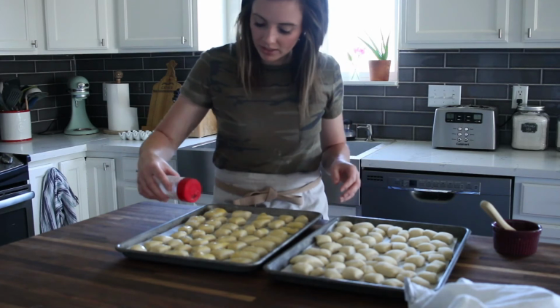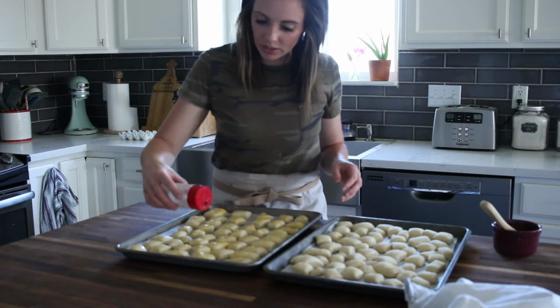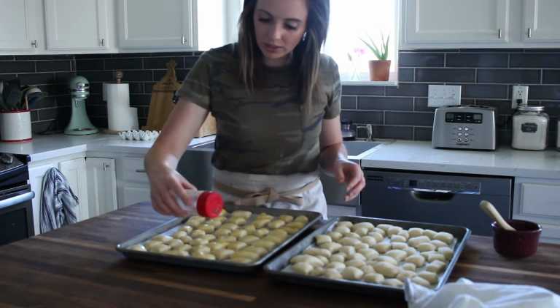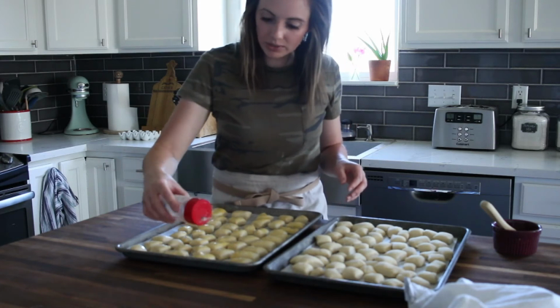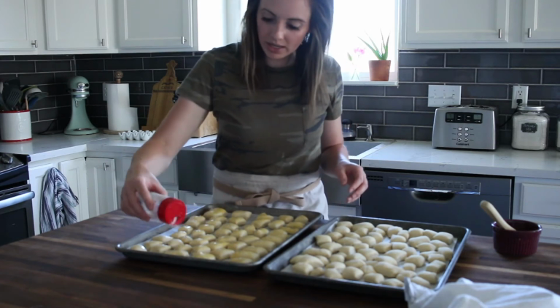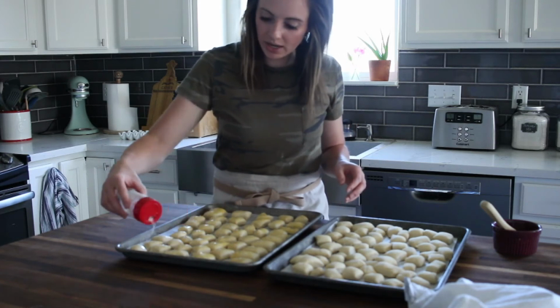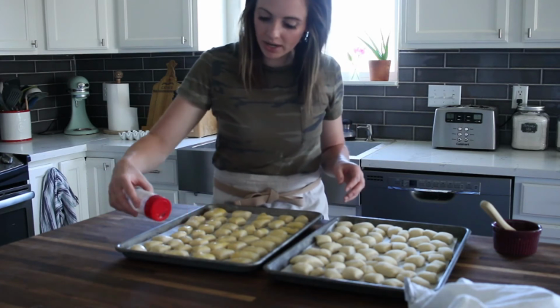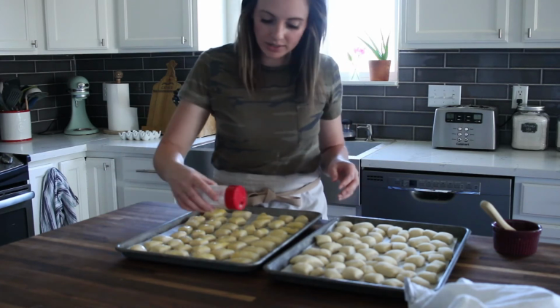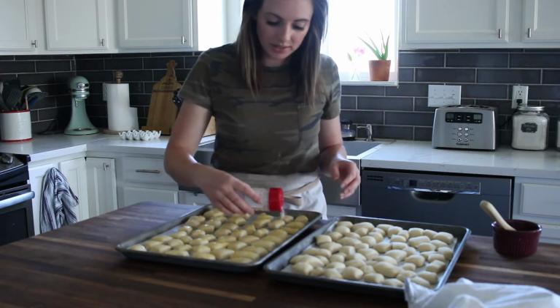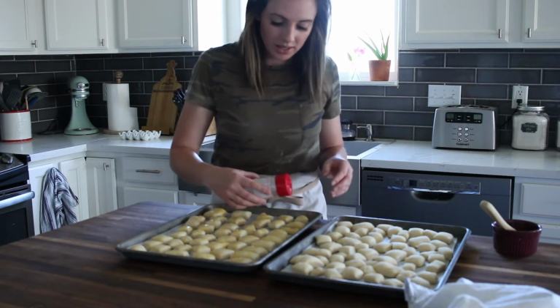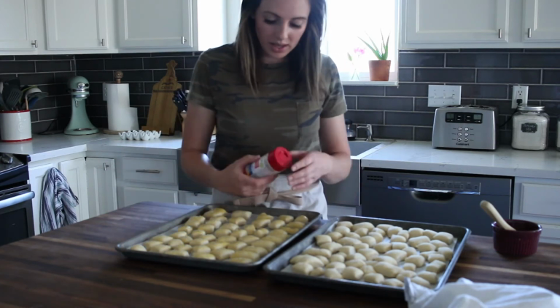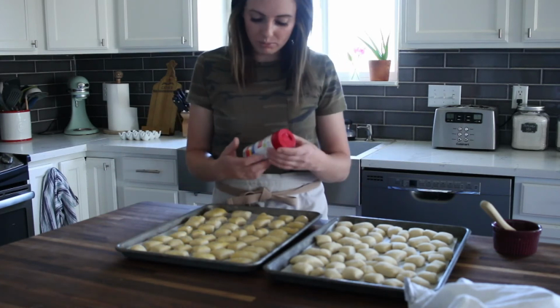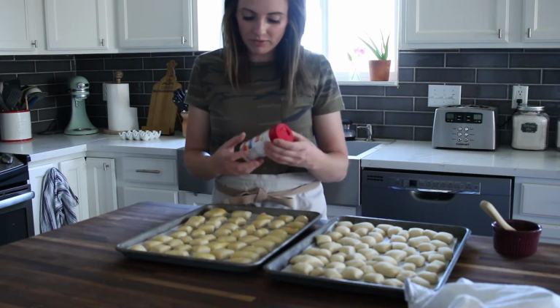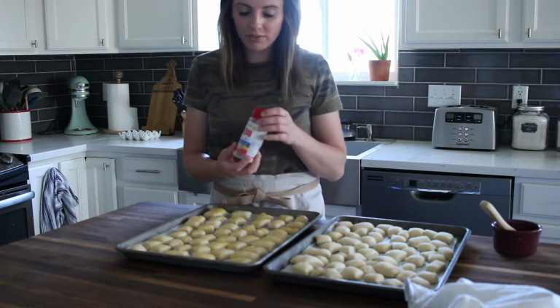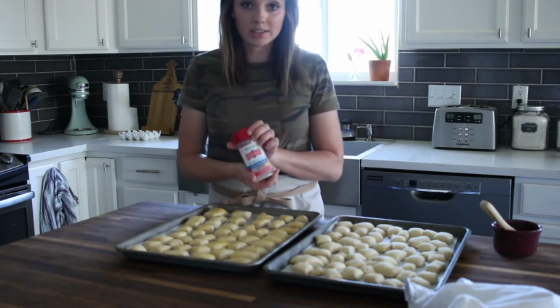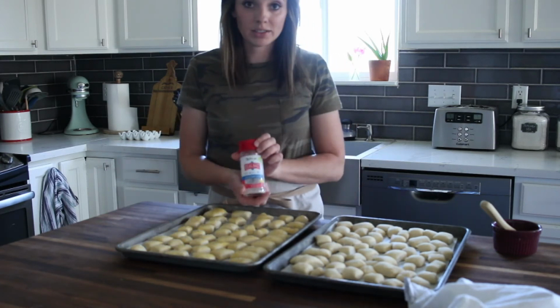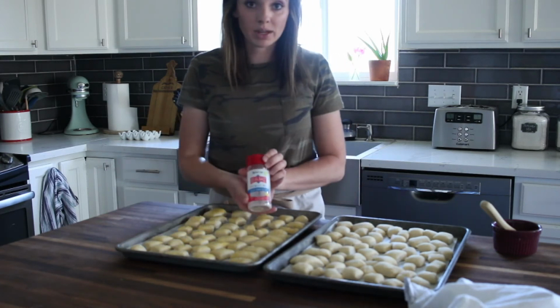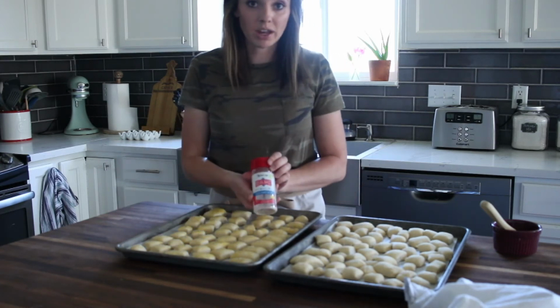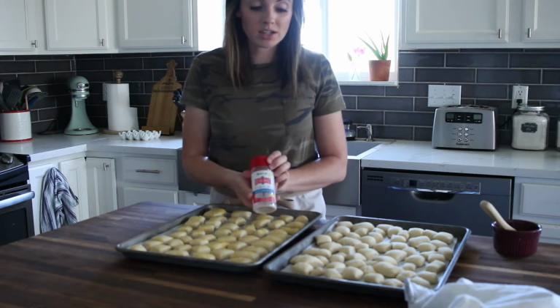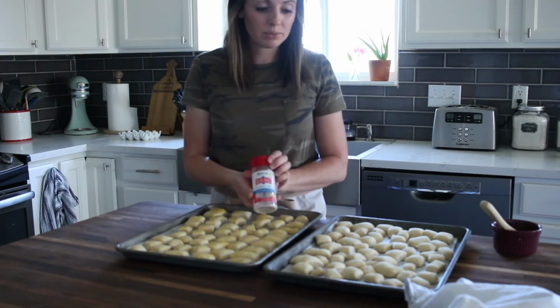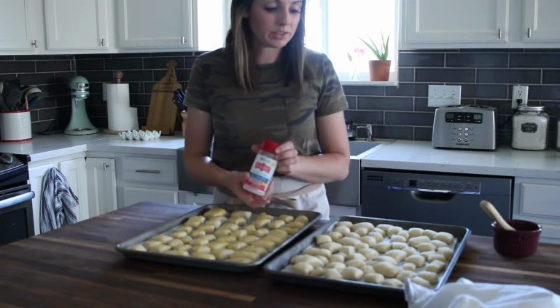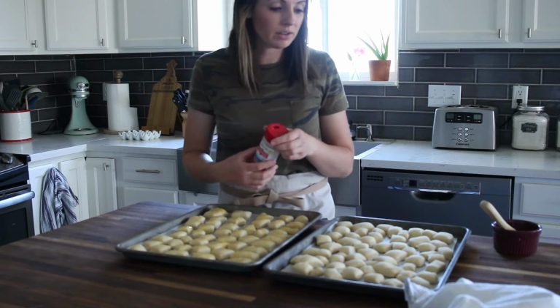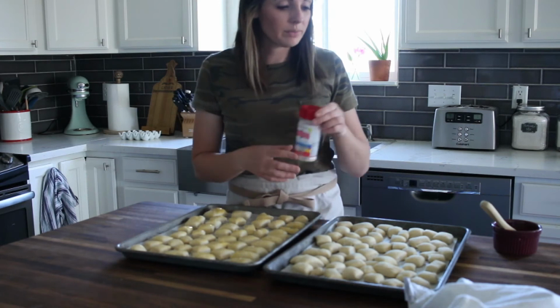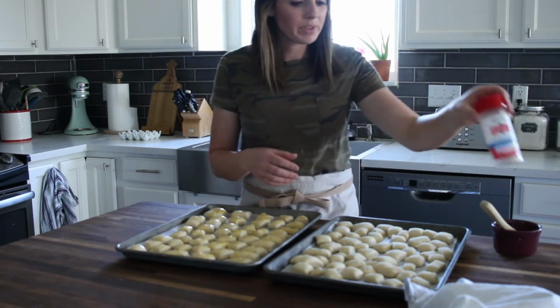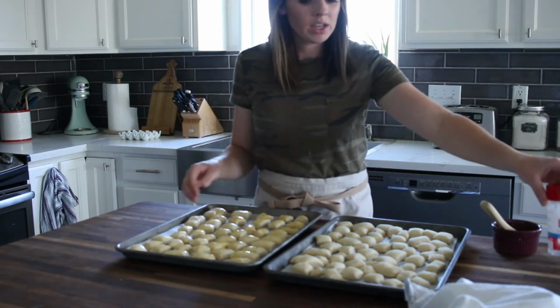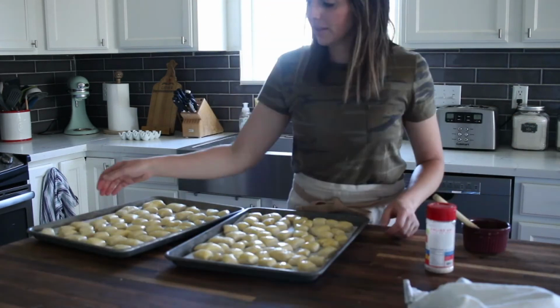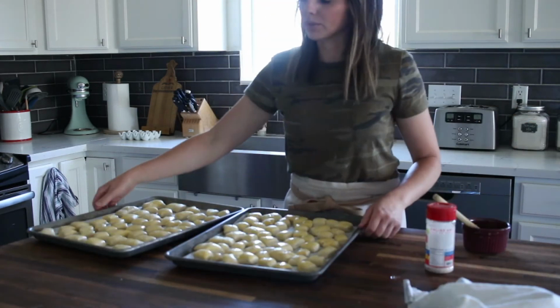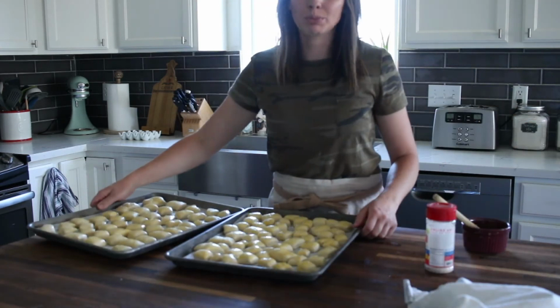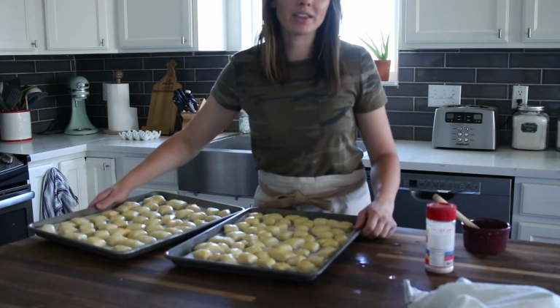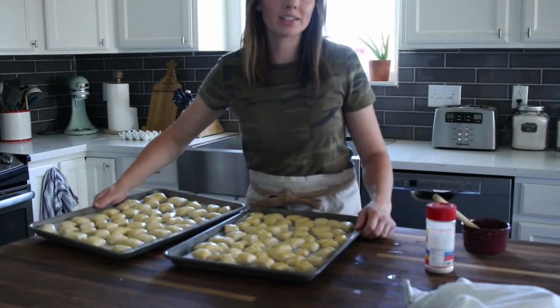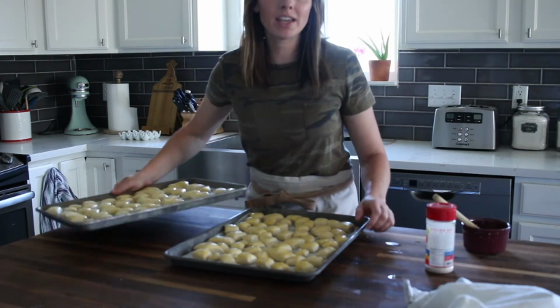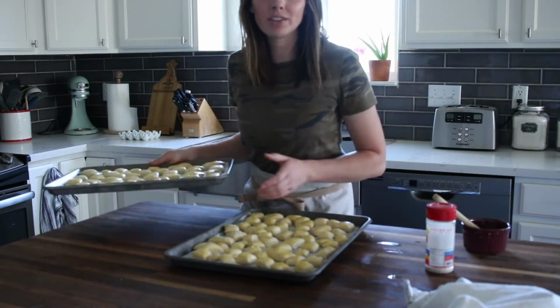You can use any kind of salt. My favorite is this Redmond Real Salt. And we'll just put these into the oven.